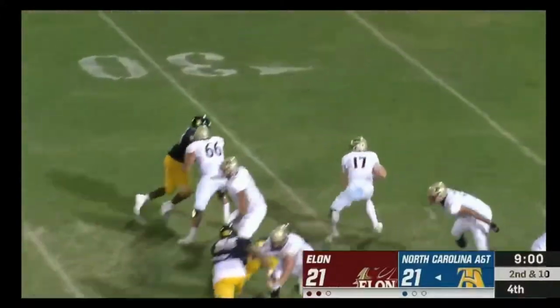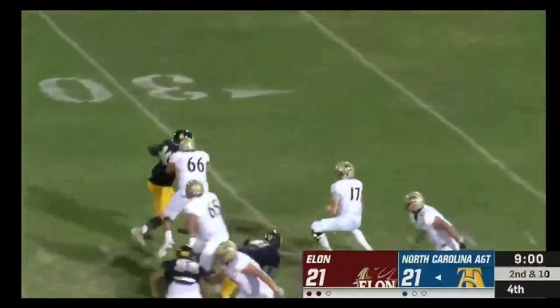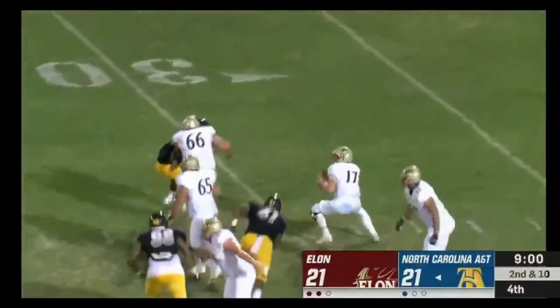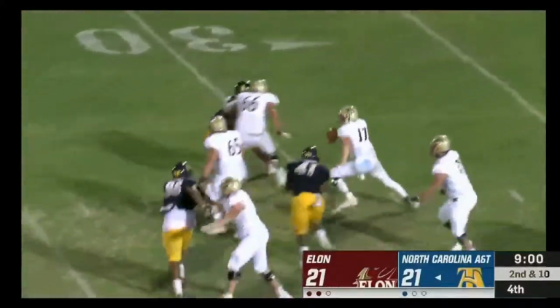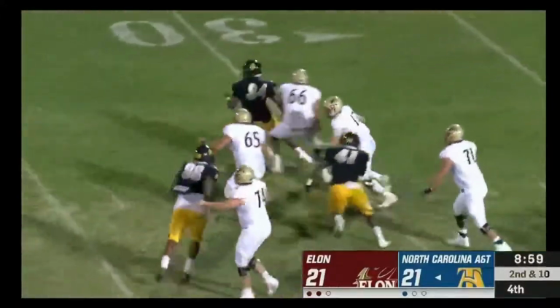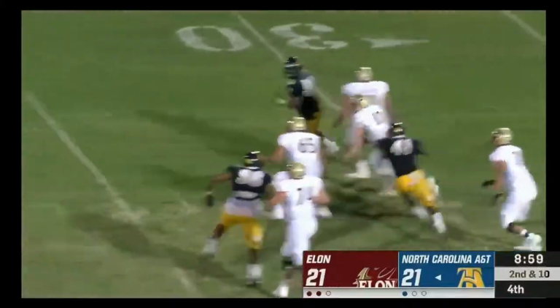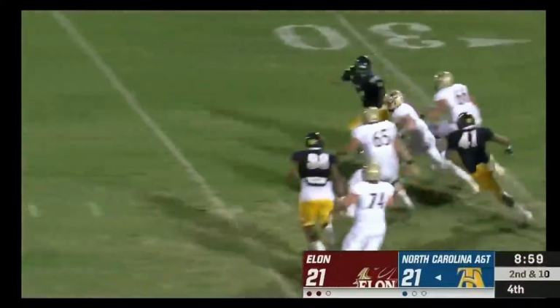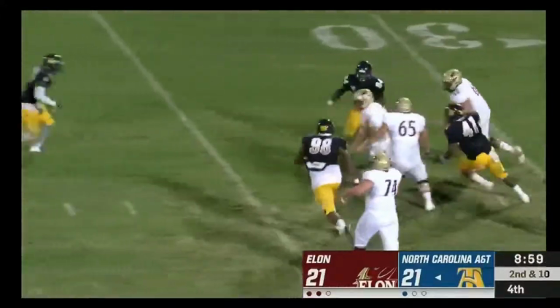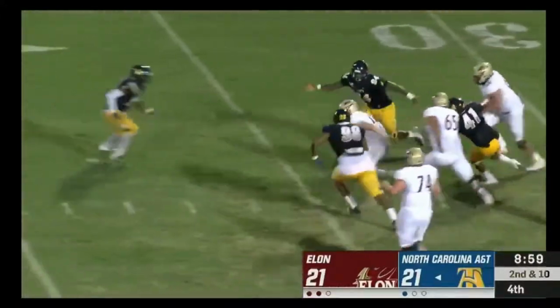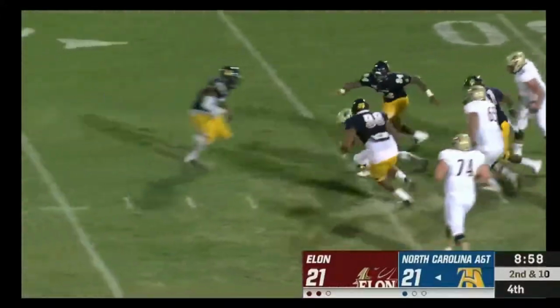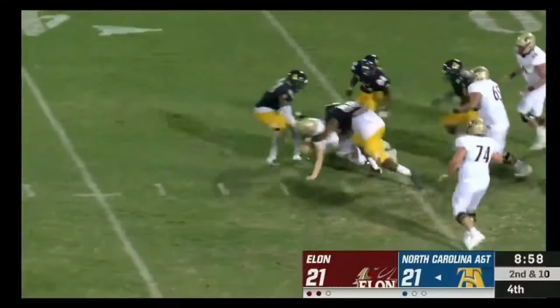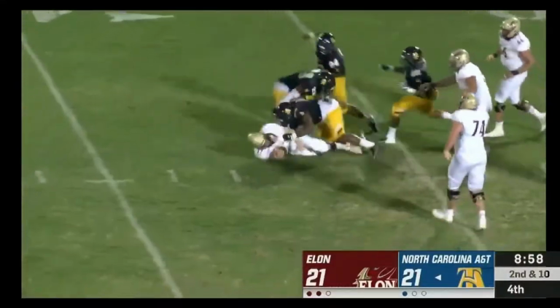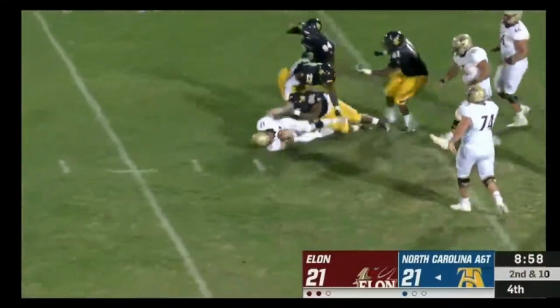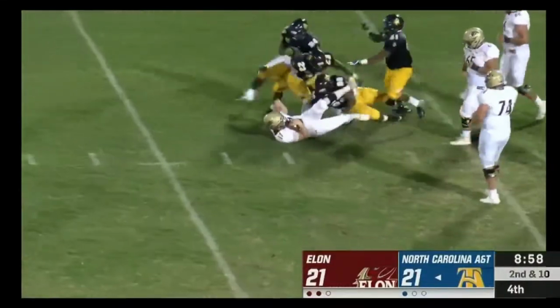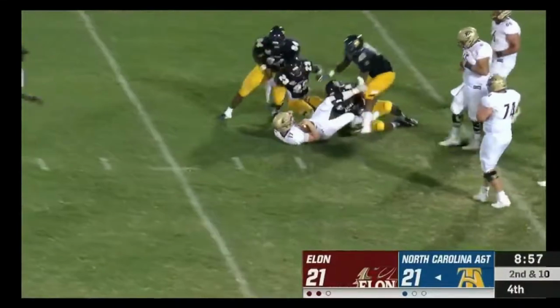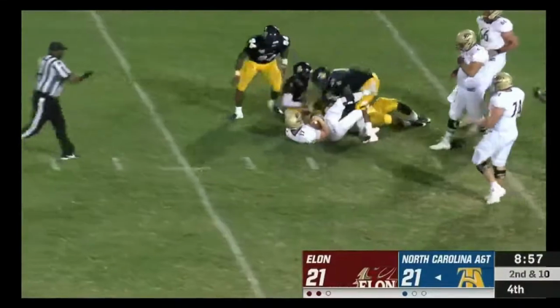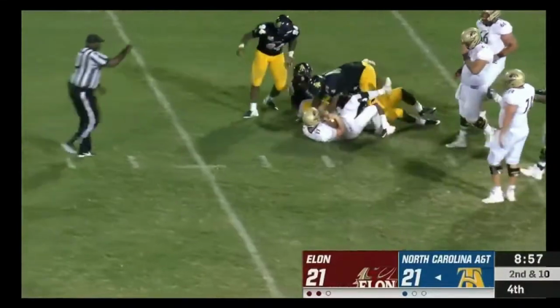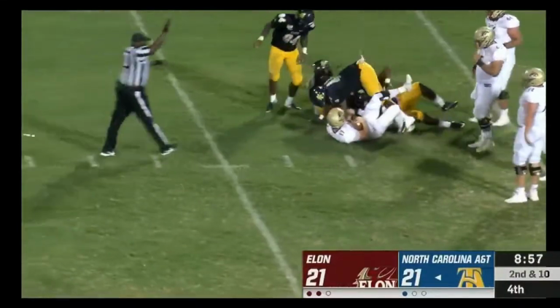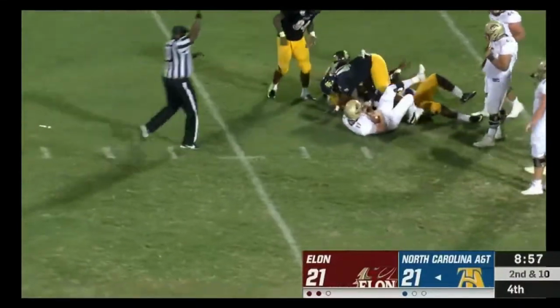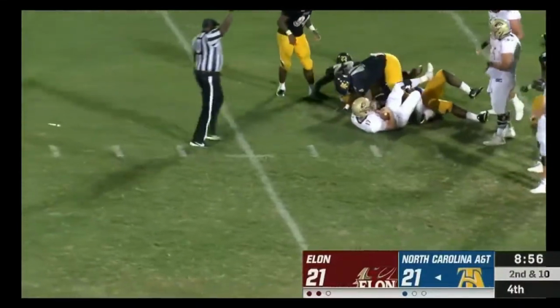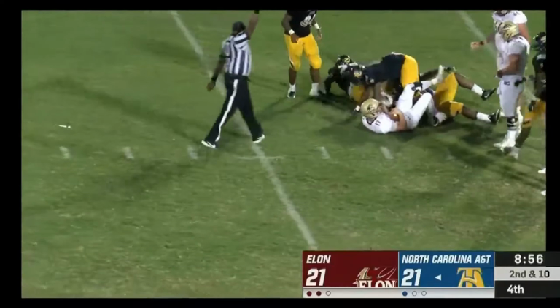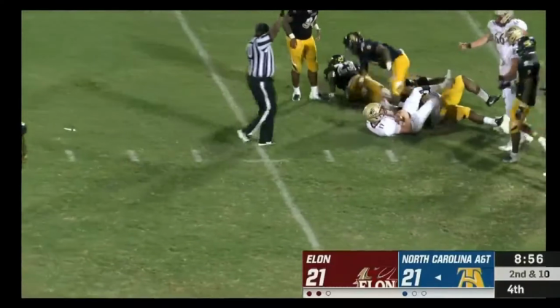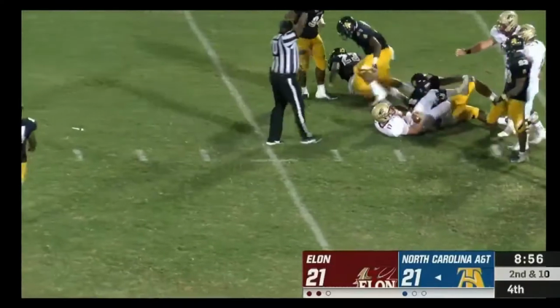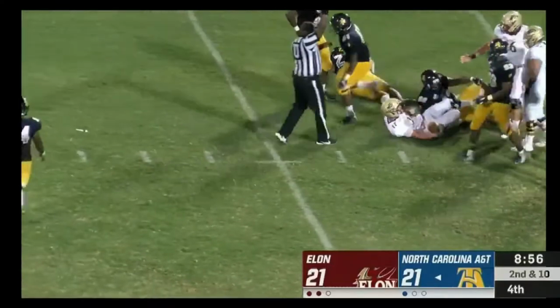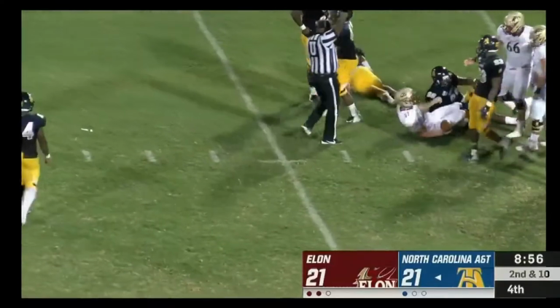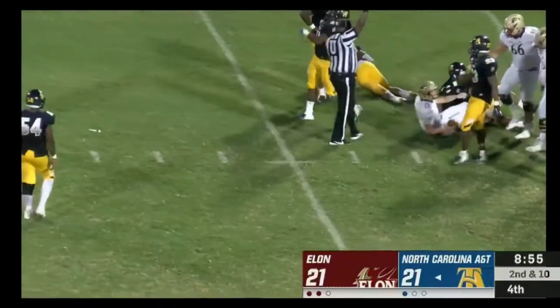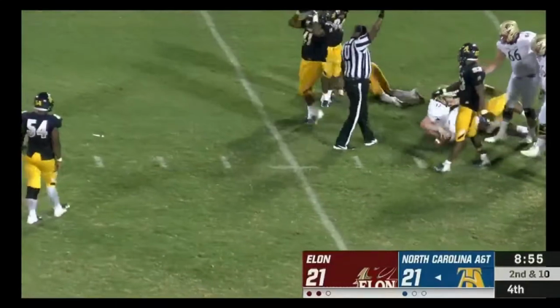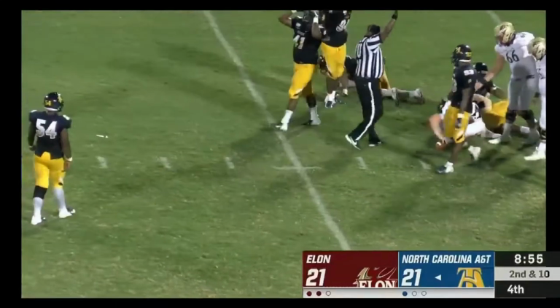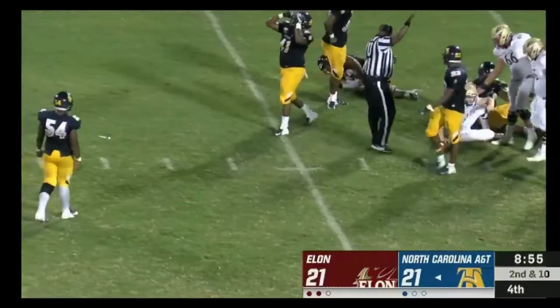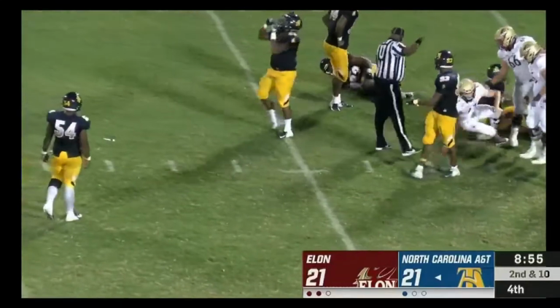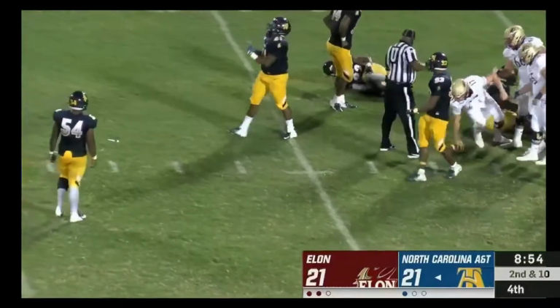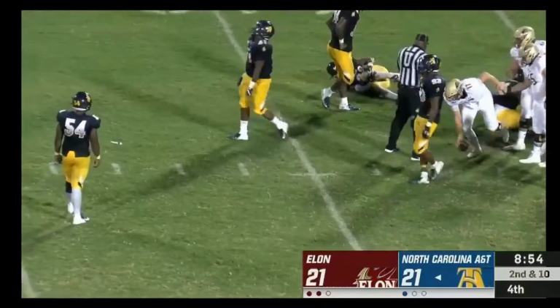Cheek, under pressure, steps up and will fall to the ground after gaining about a half a yard.